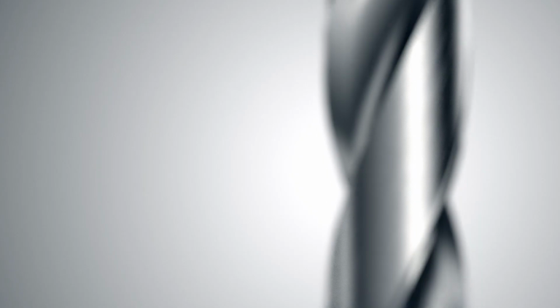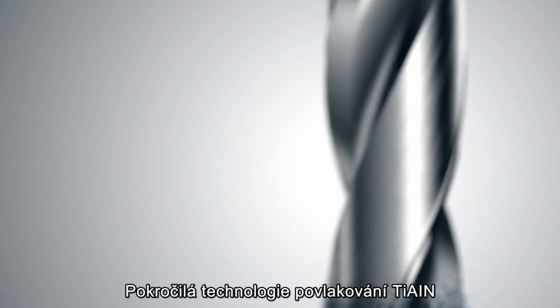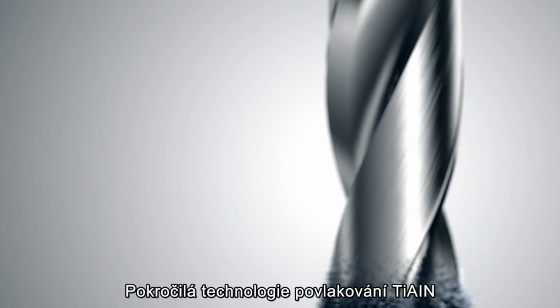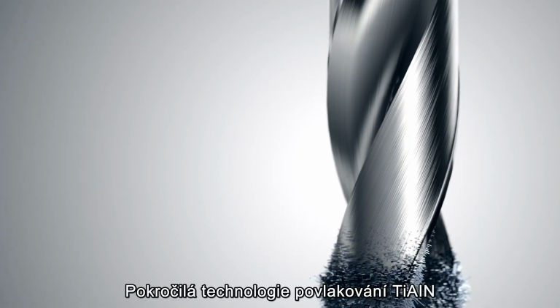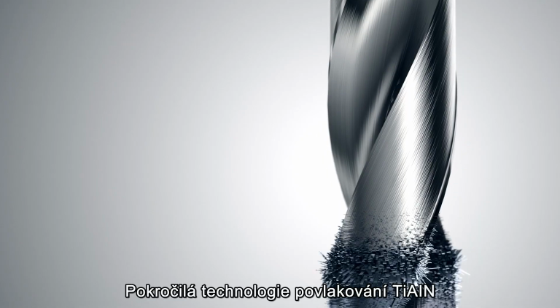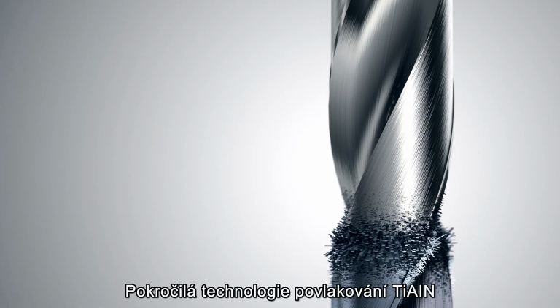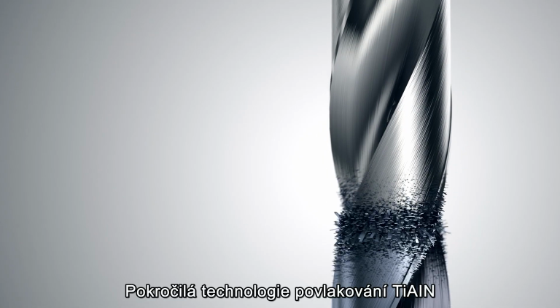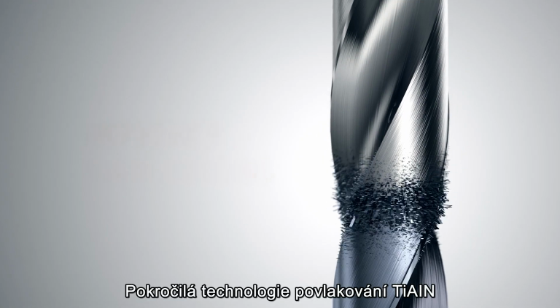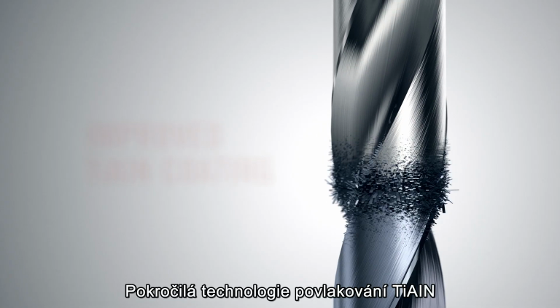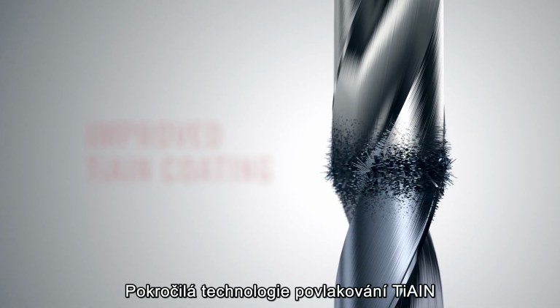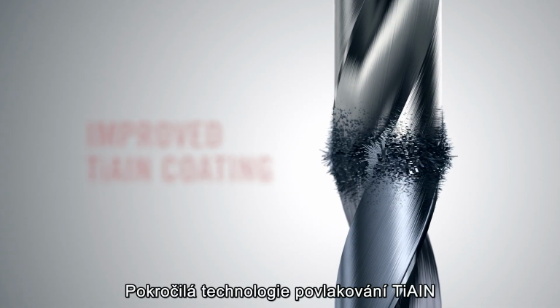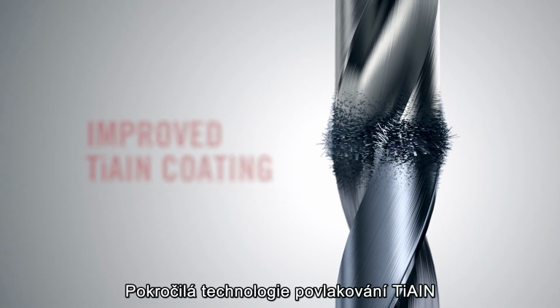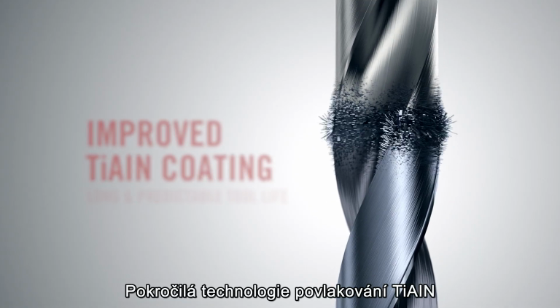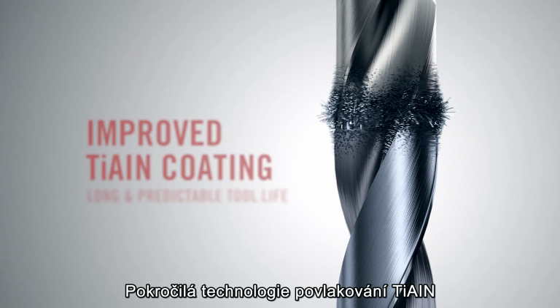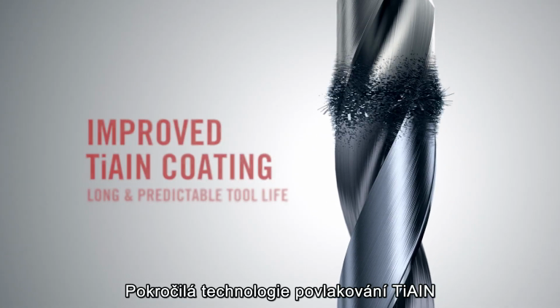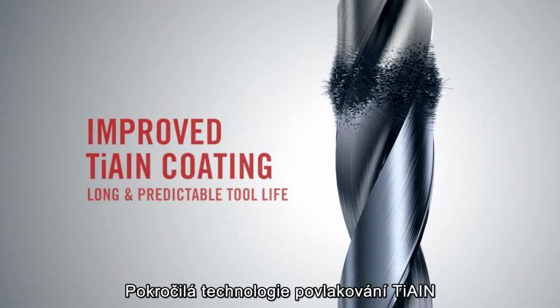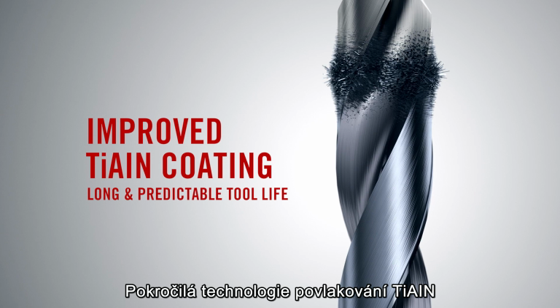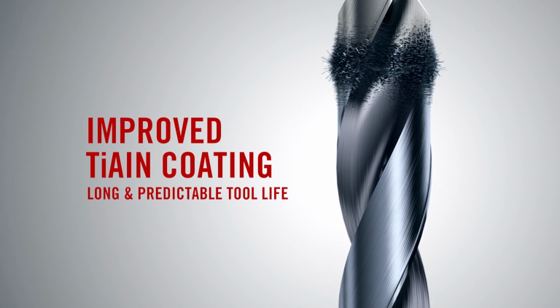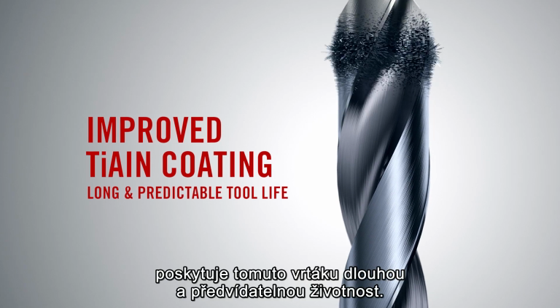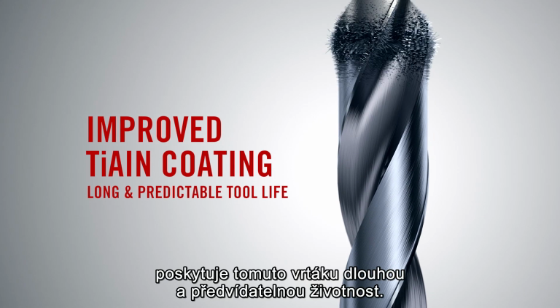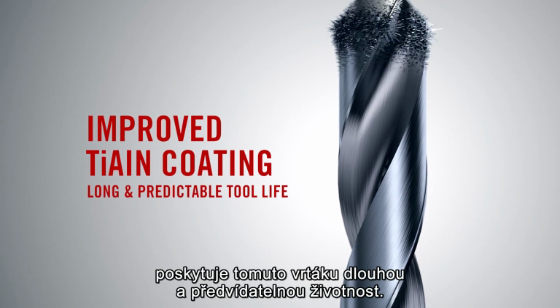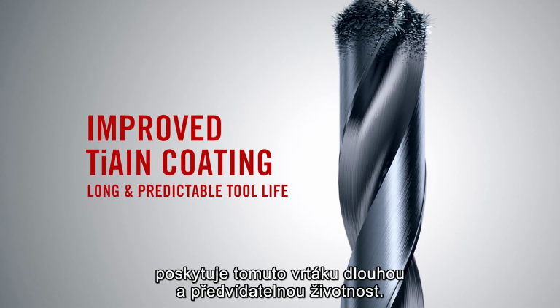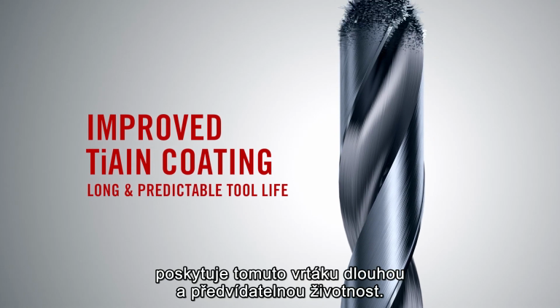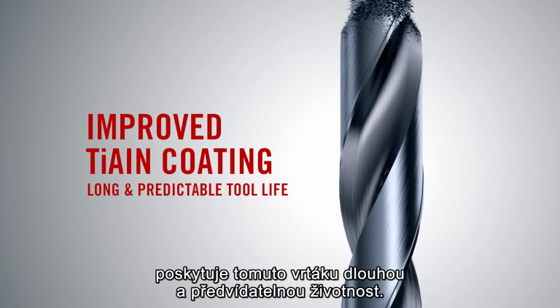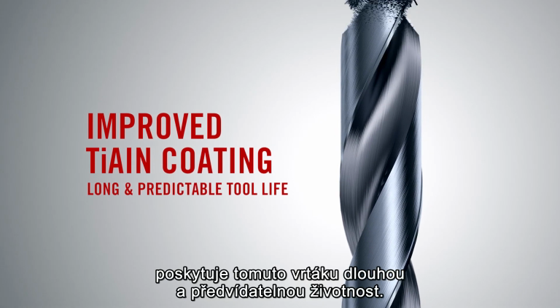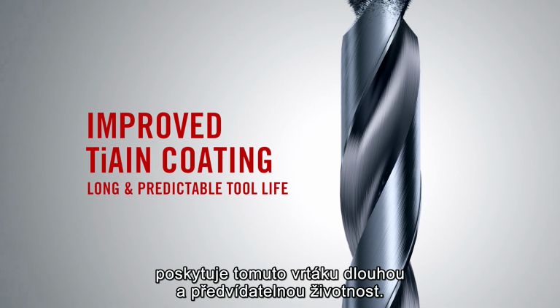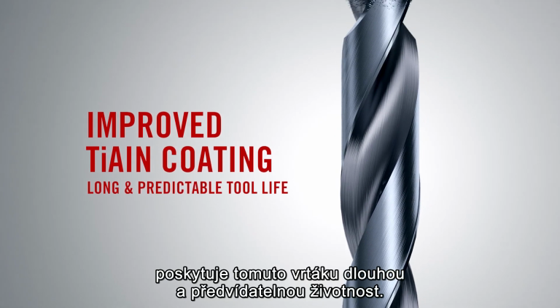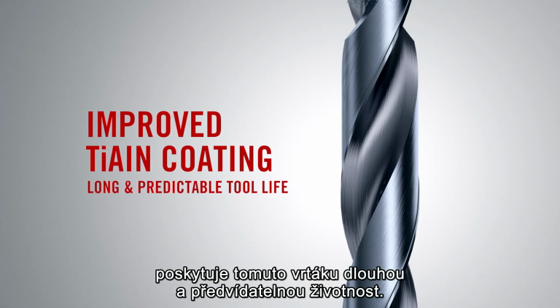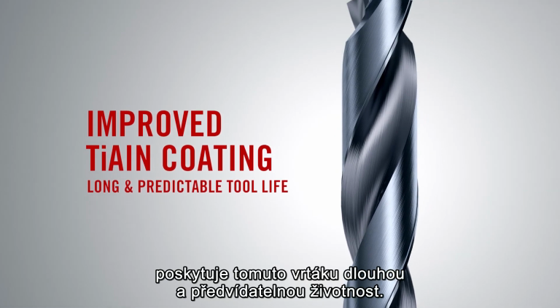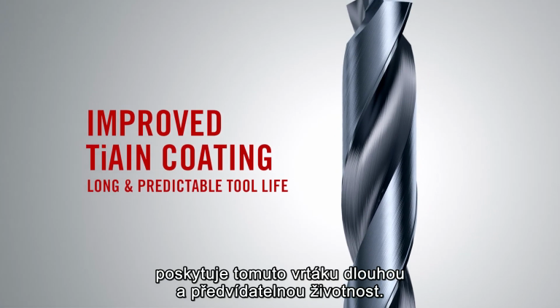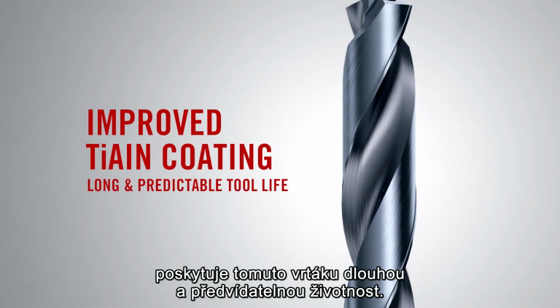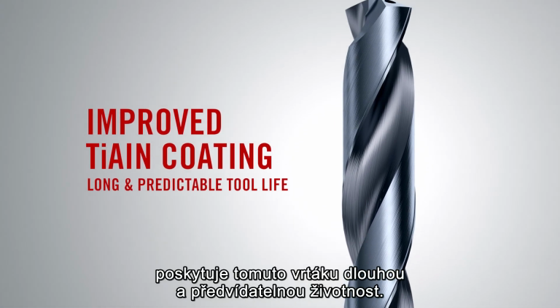Also, the coating is improved with tying, which gives the drill a long and predictable tool life.